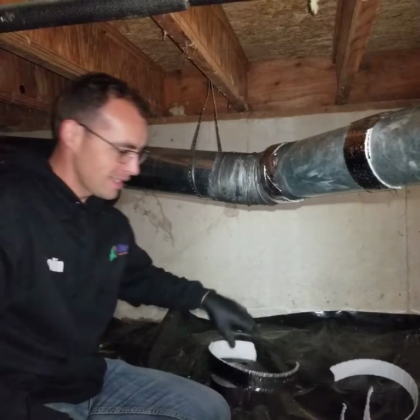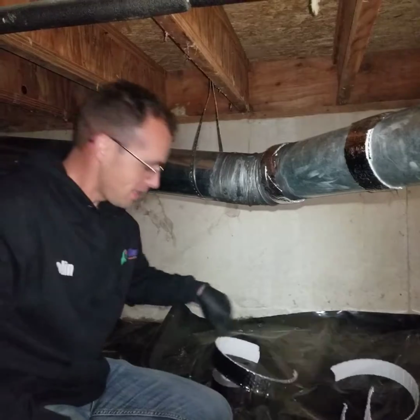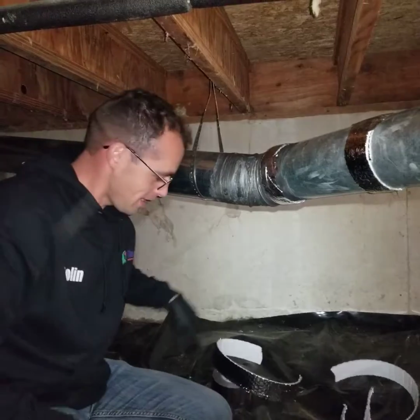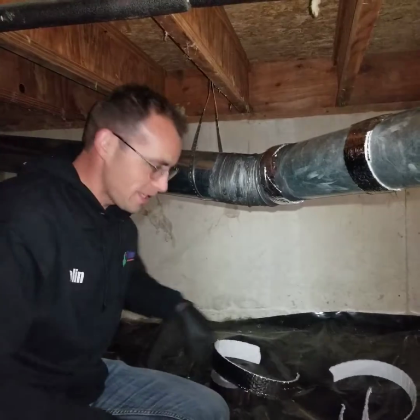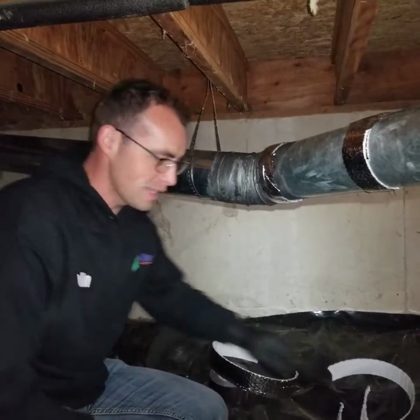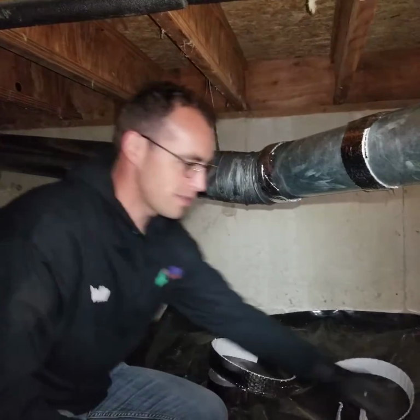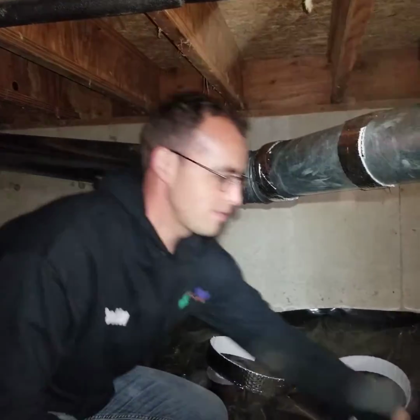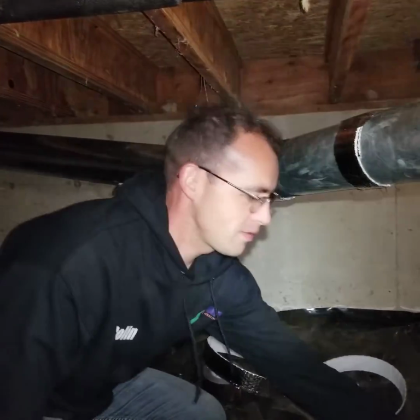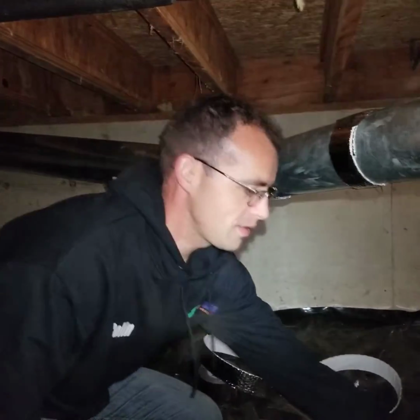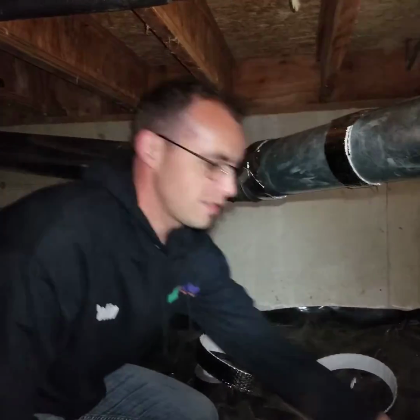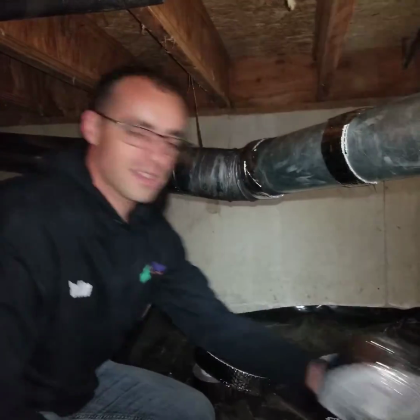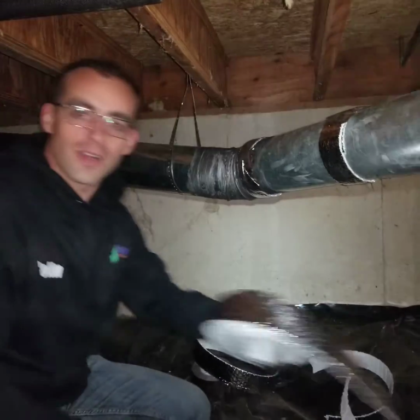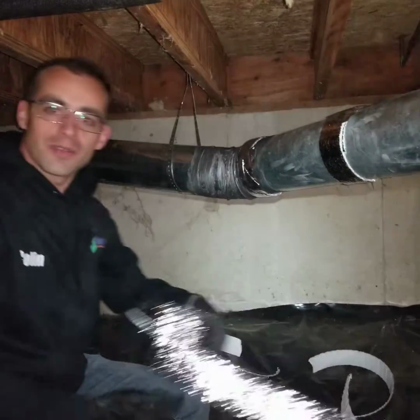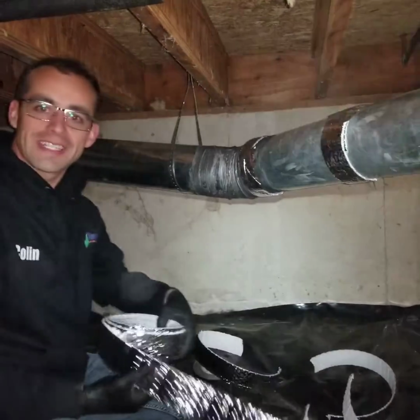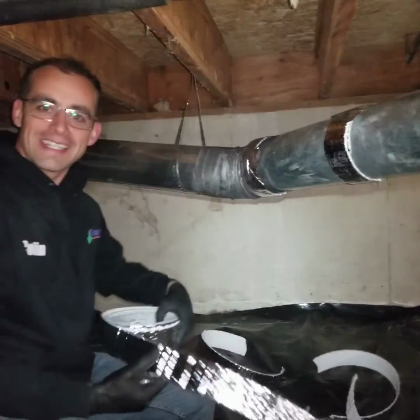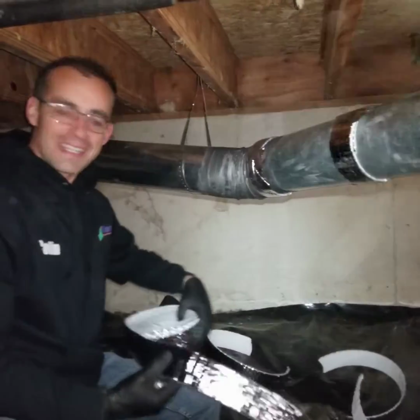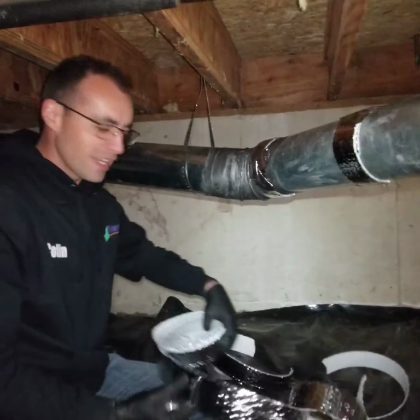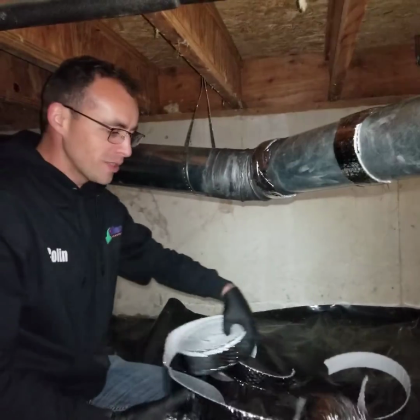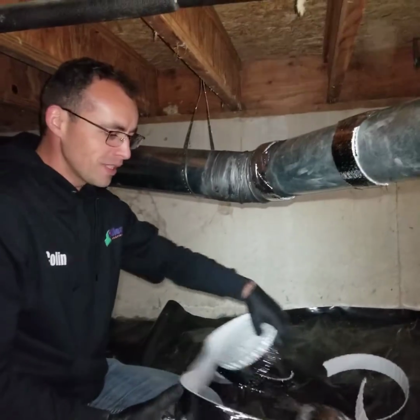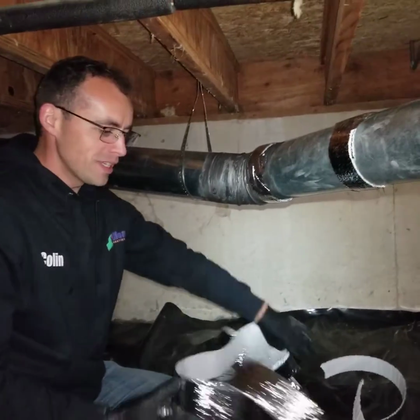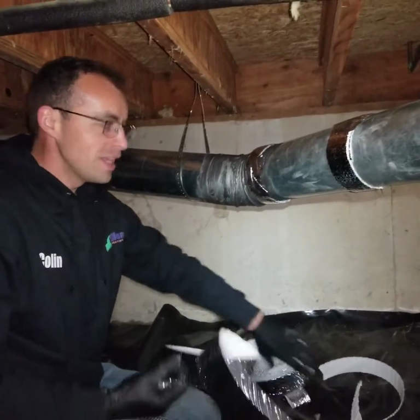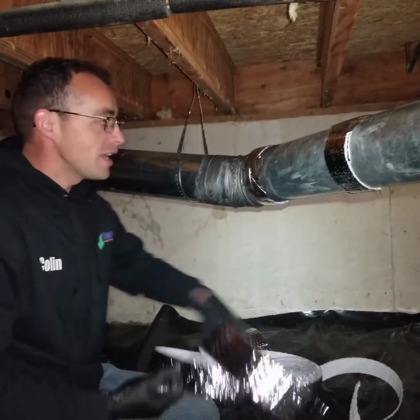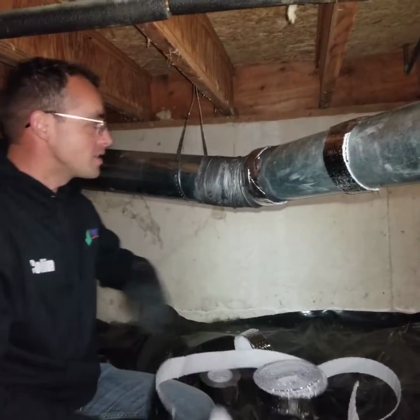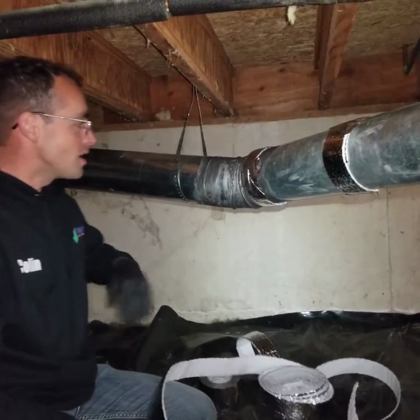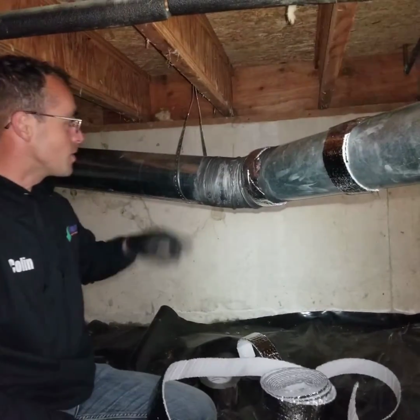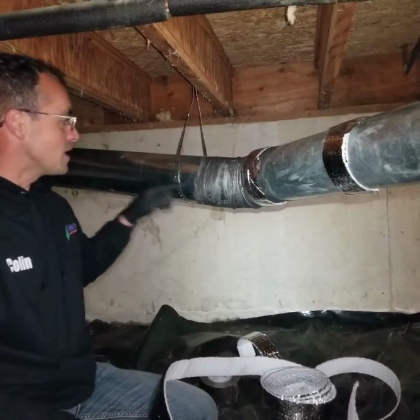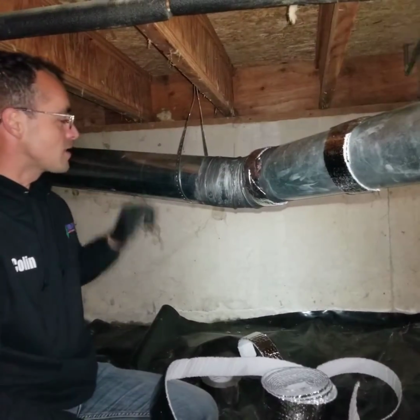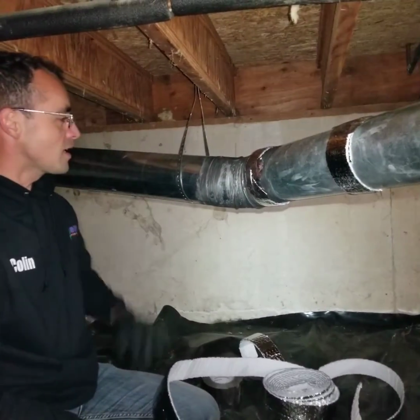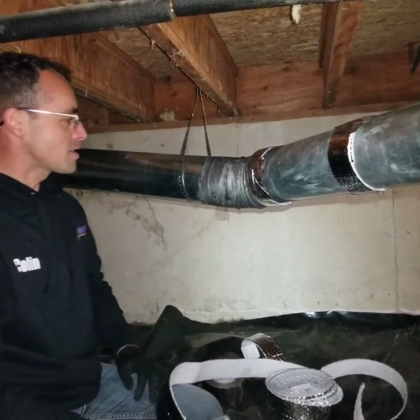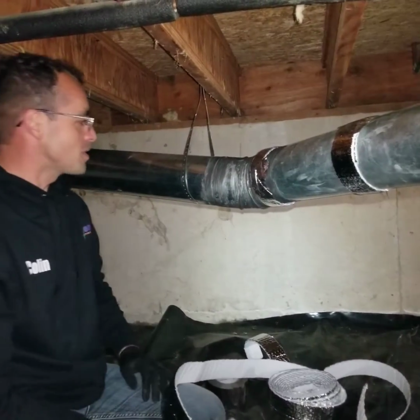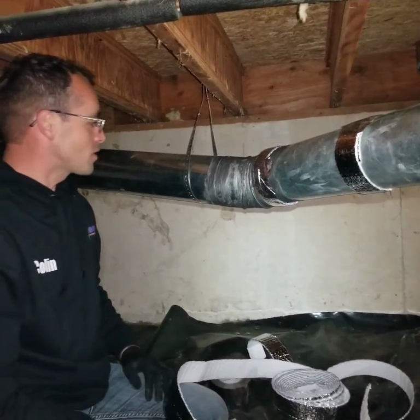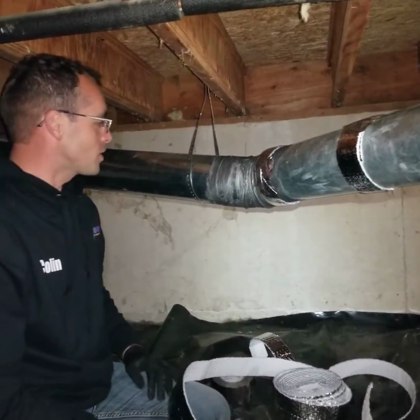Hey guys, this is Colin with Clean Air Heating and Cooling and today we are insulating some ductwork.